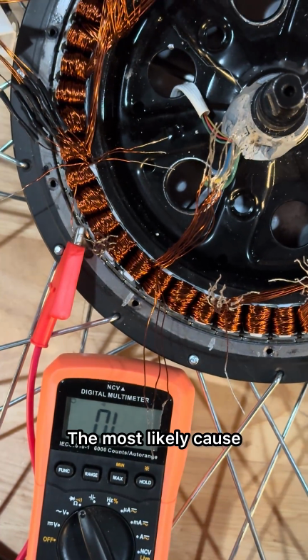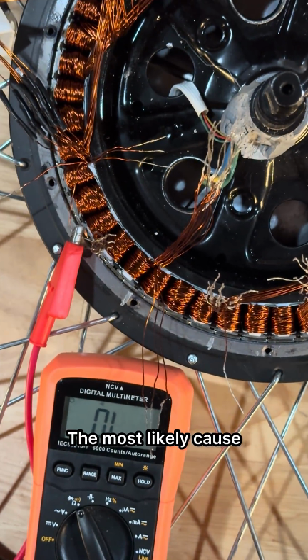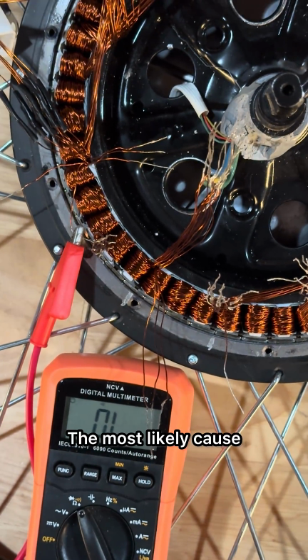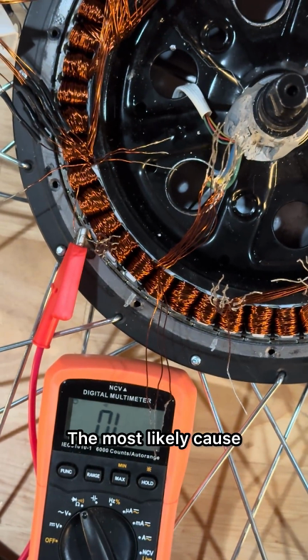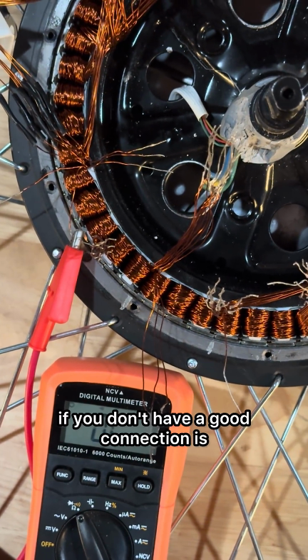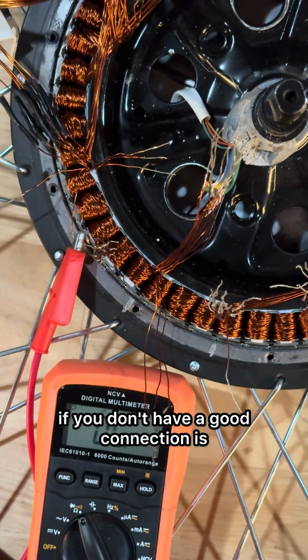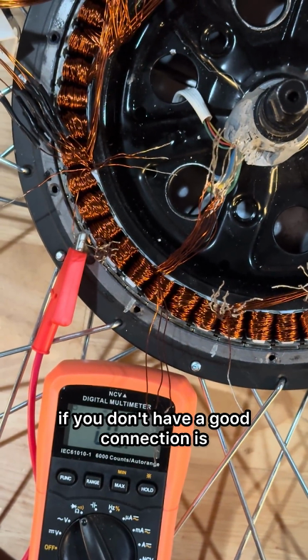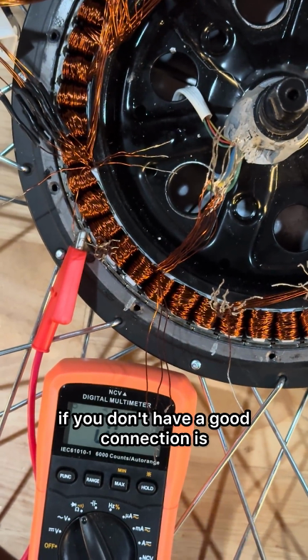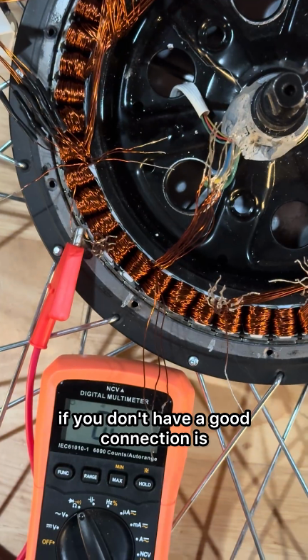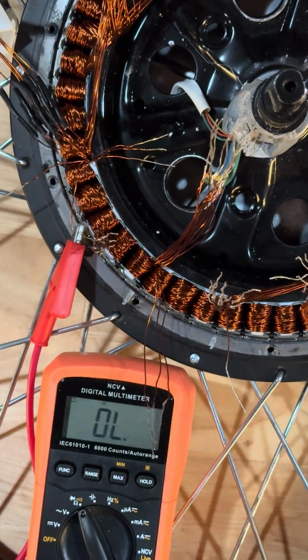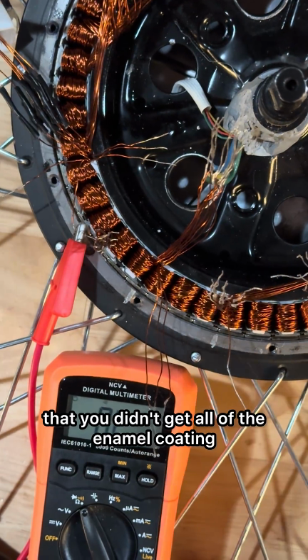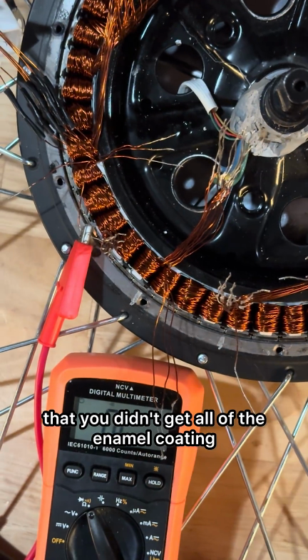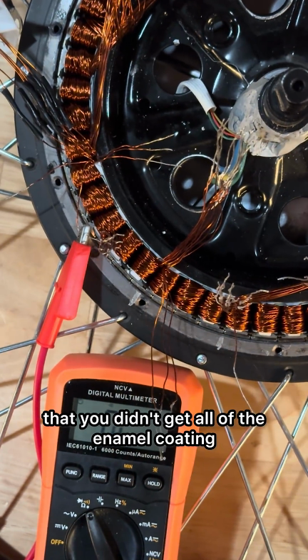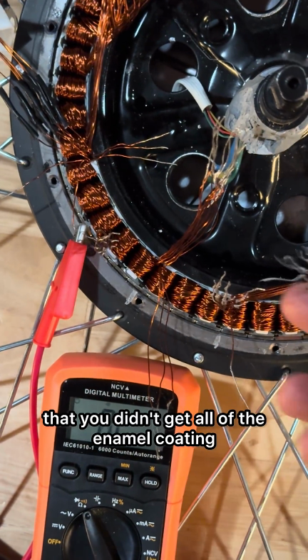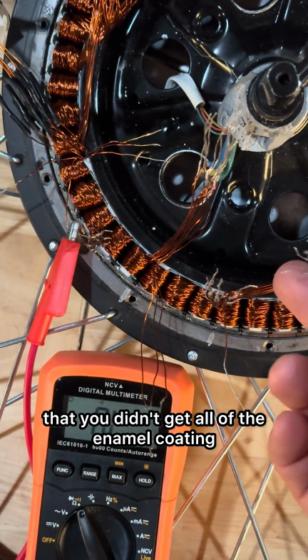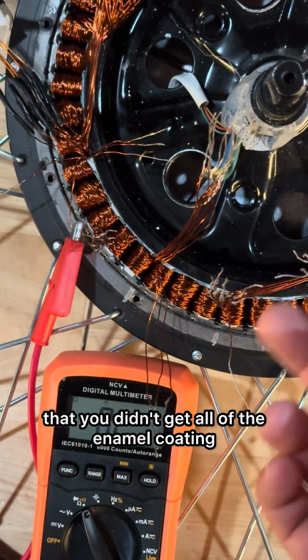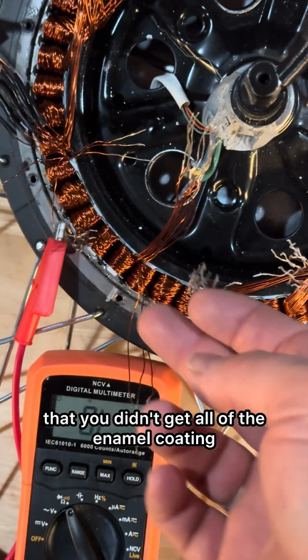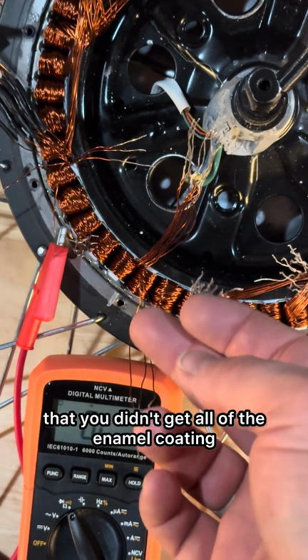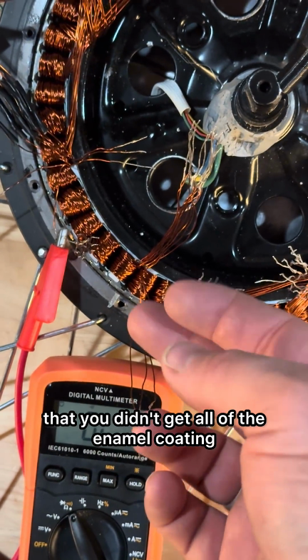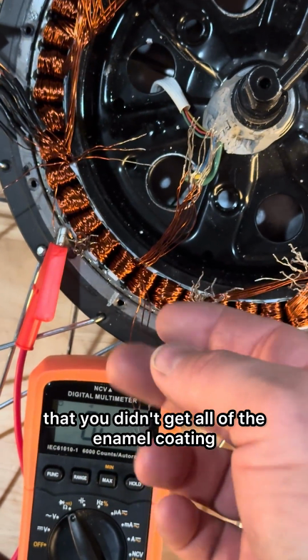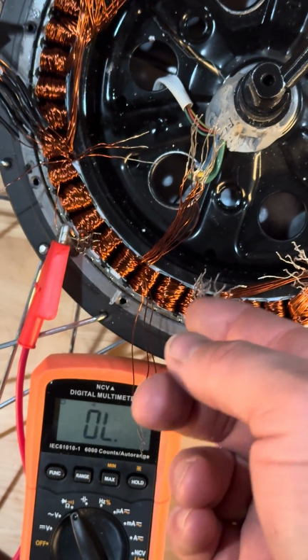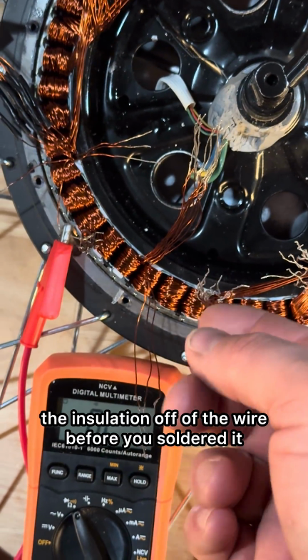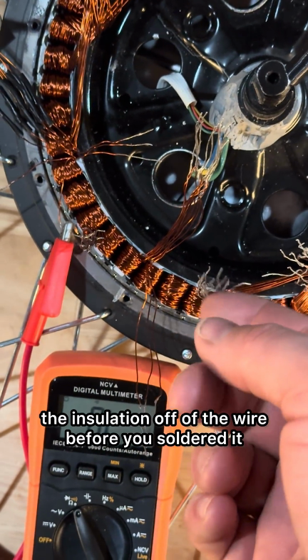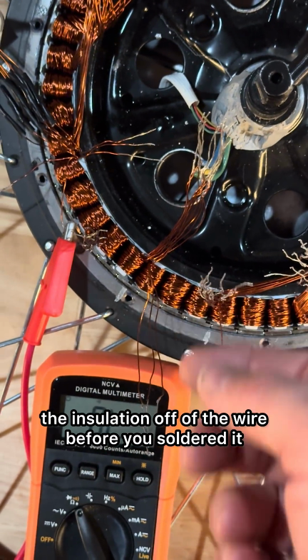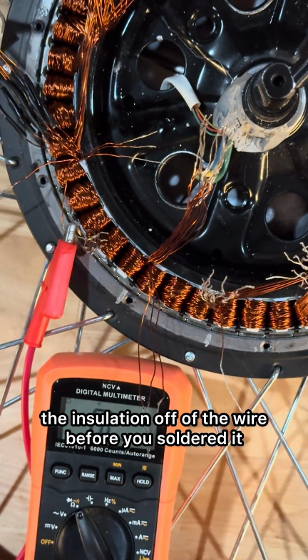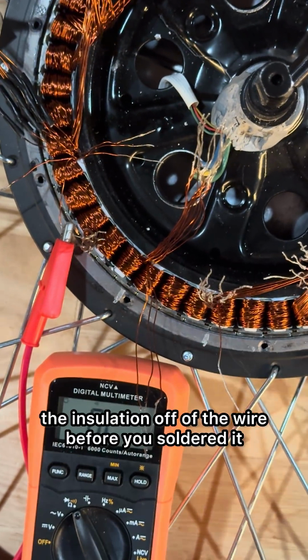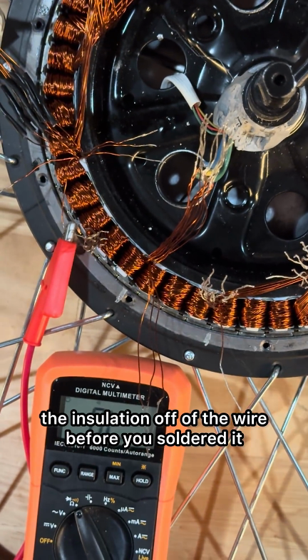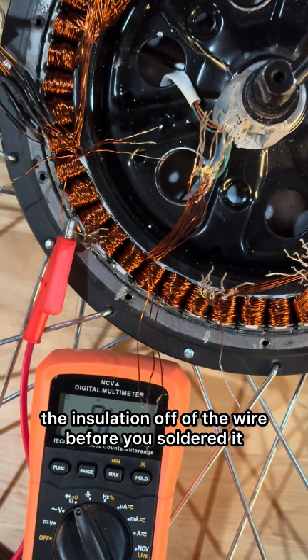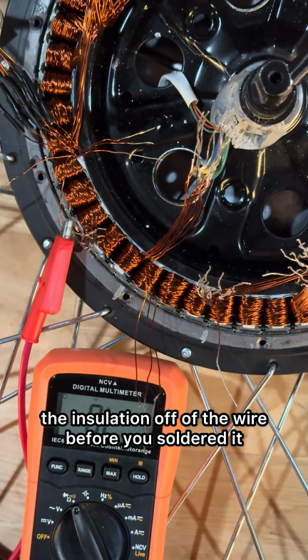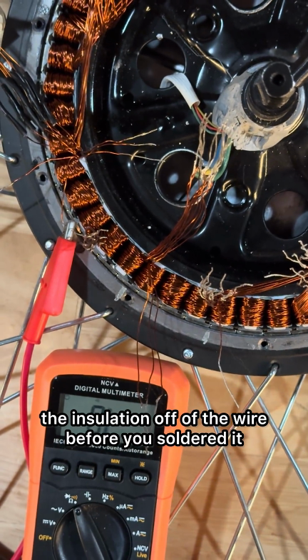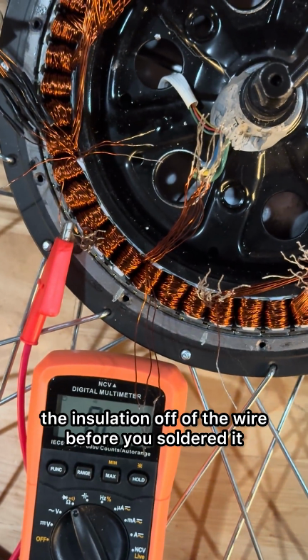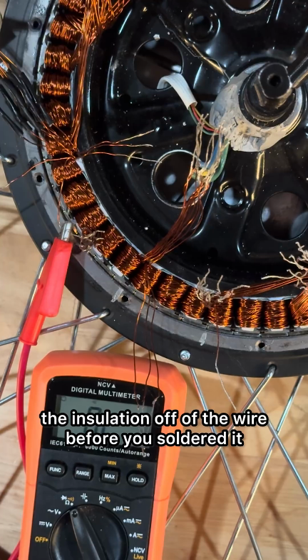The most likely cause, if you don't have a good connection, is that you didn't get all of the enamel coating — the insulation — off of the wire before you soldered it.